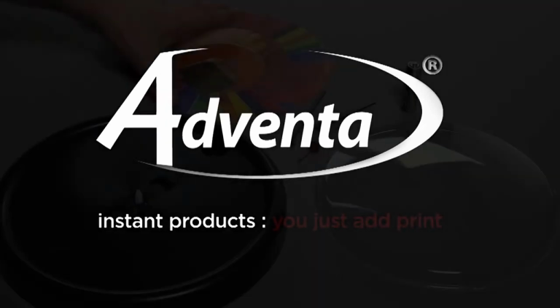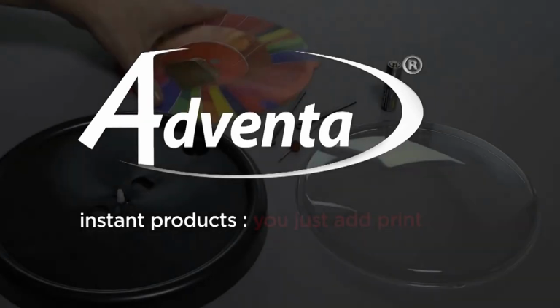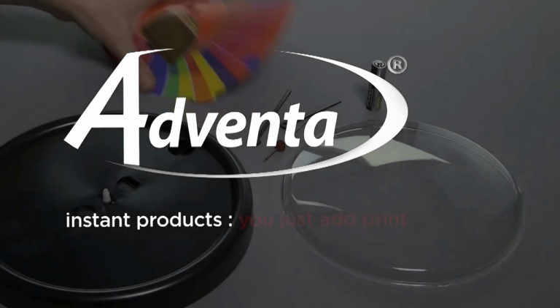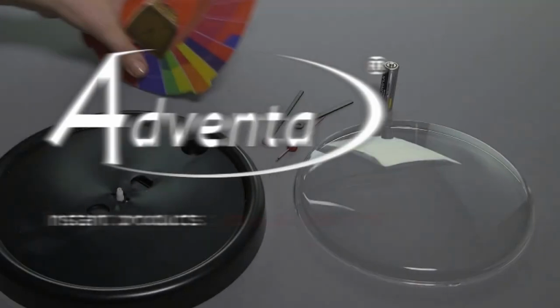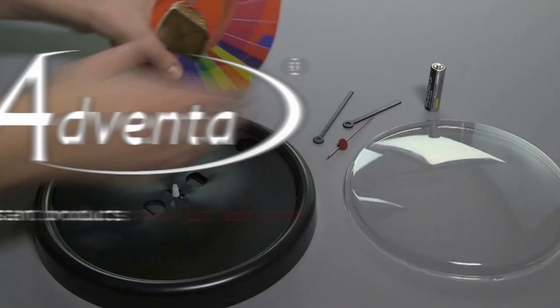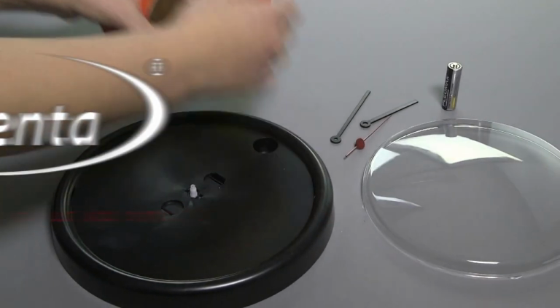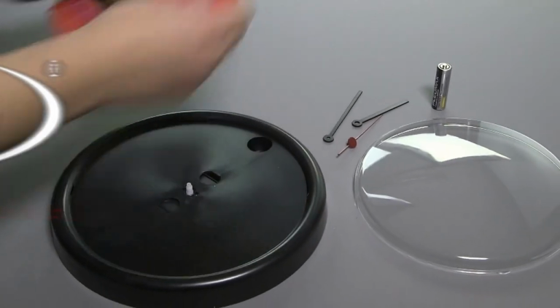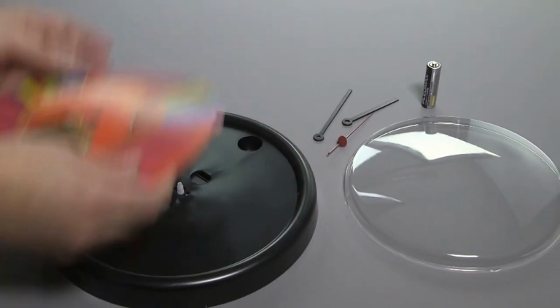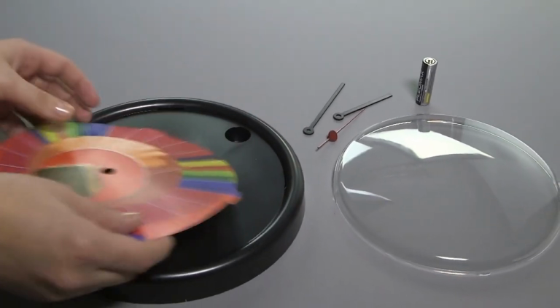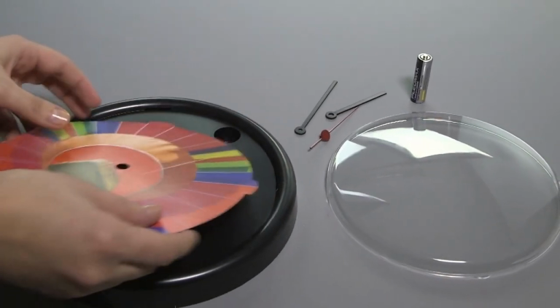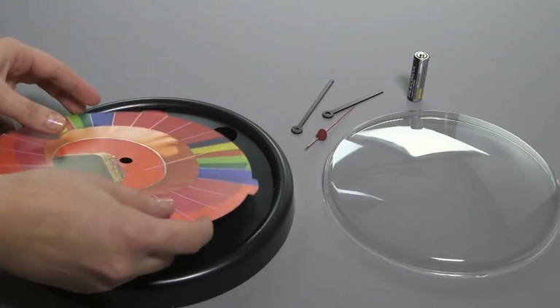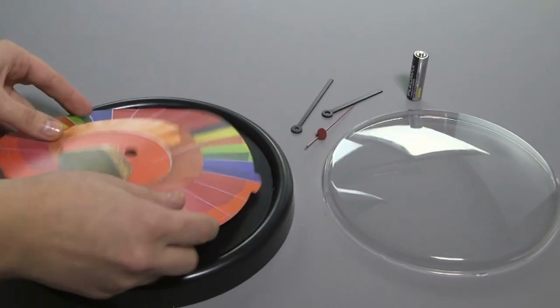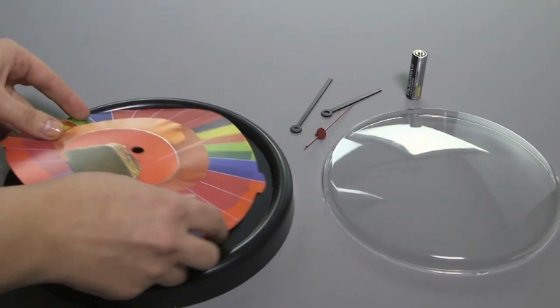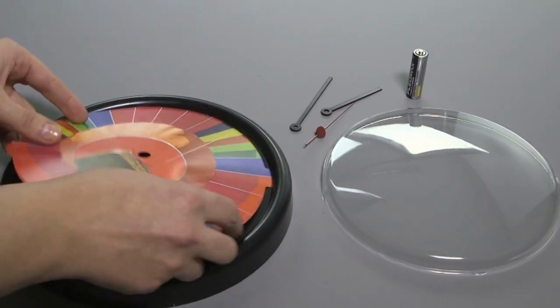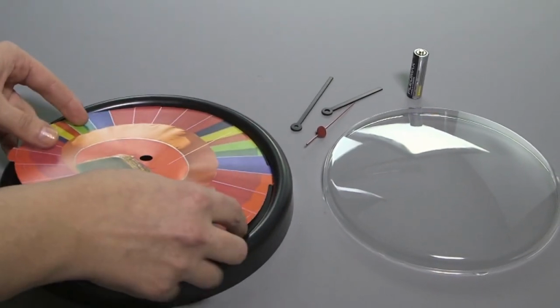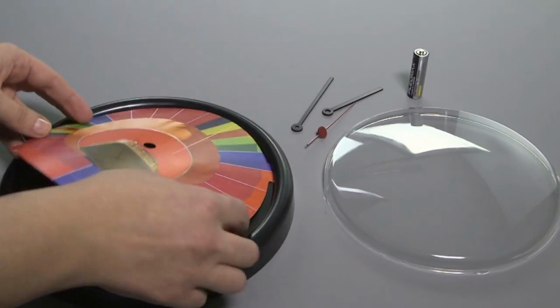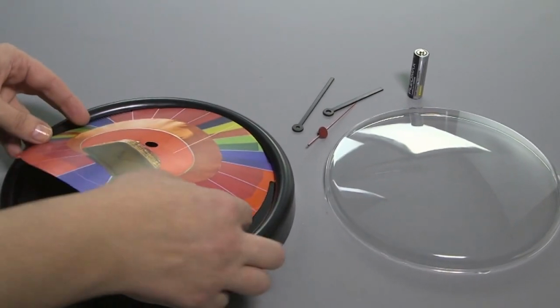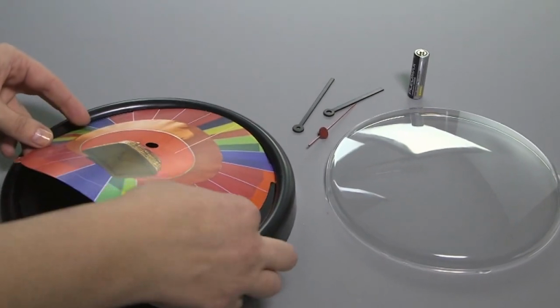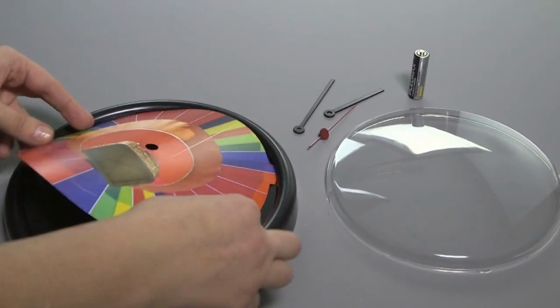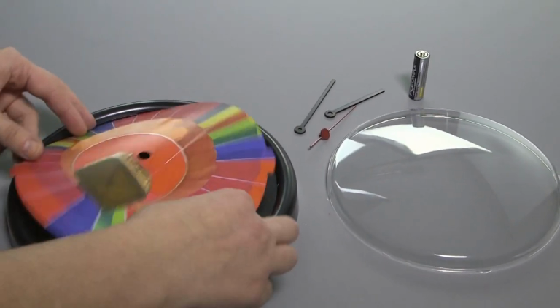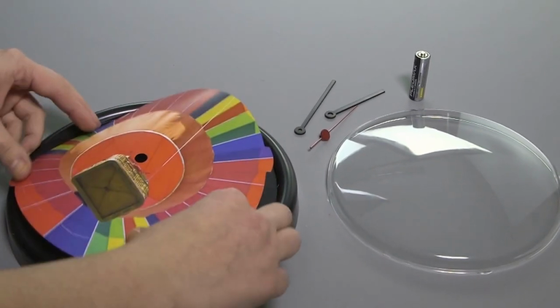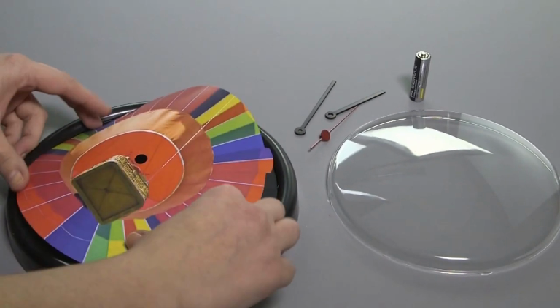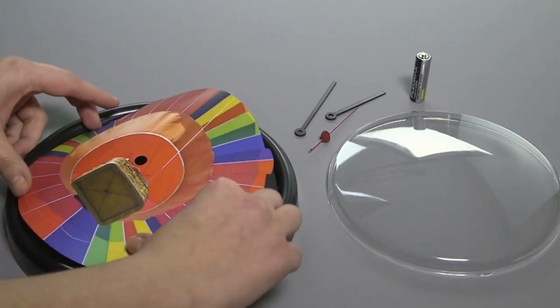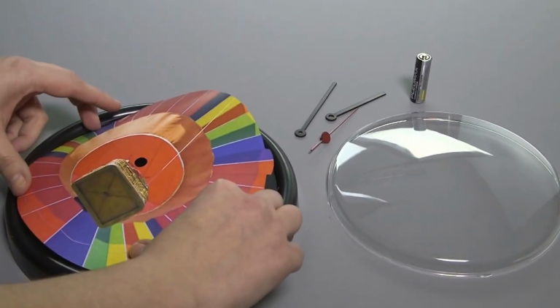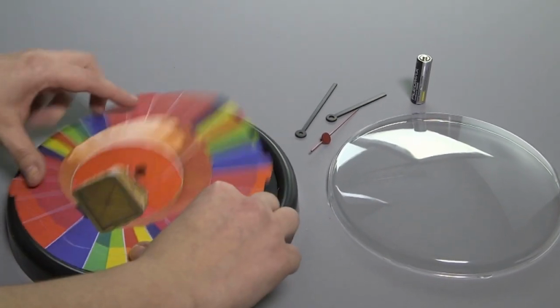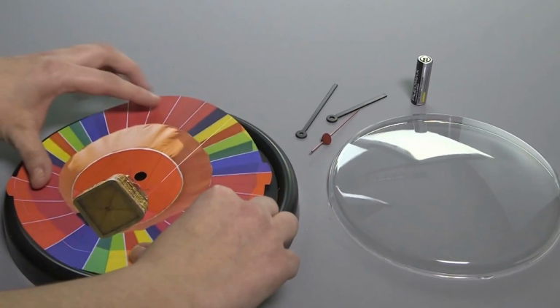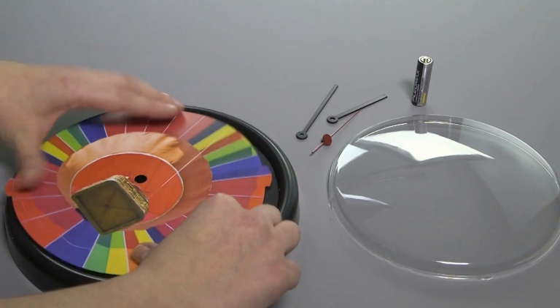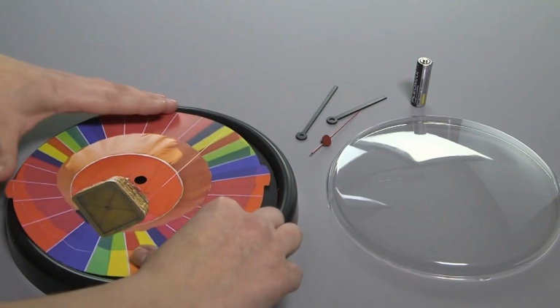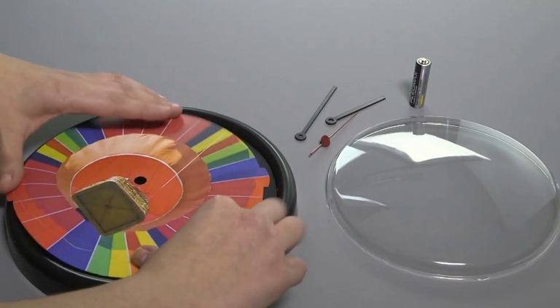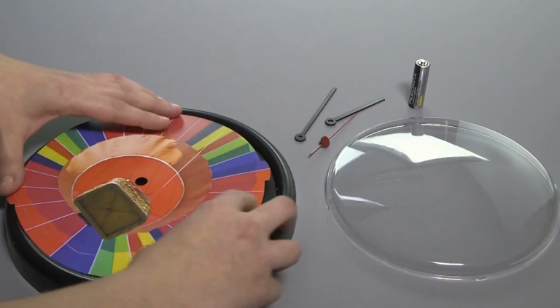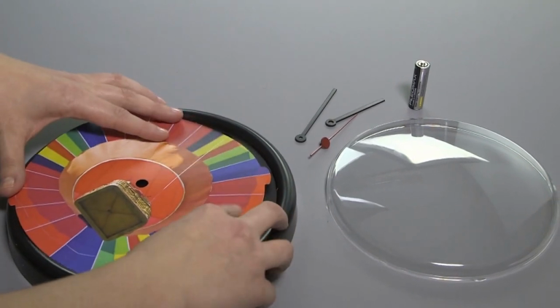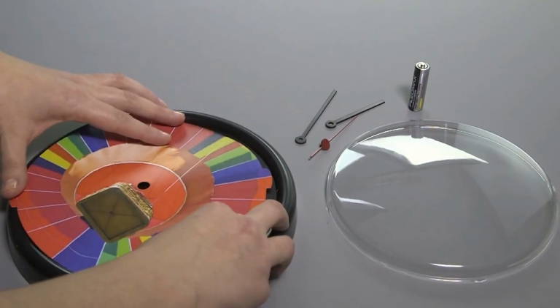Wall Clock Black. Insert your picture using the hanging hole at the top.